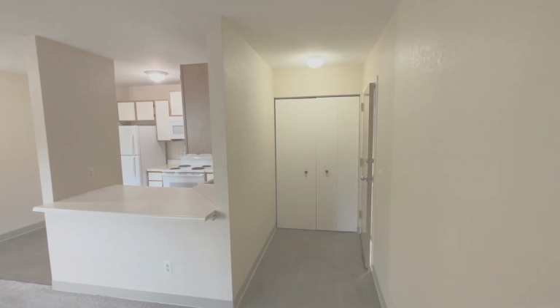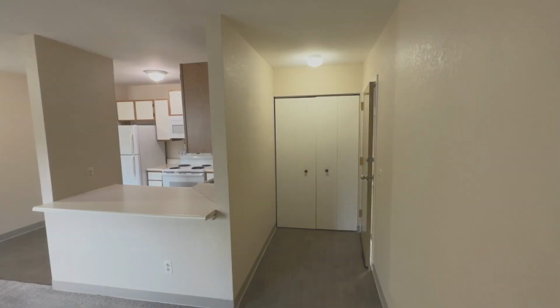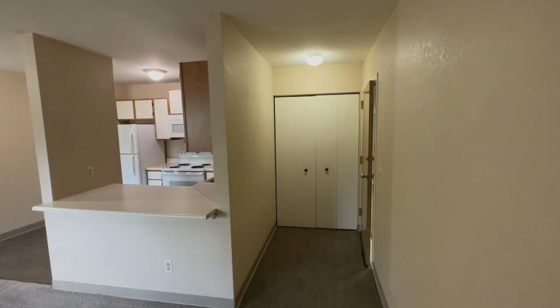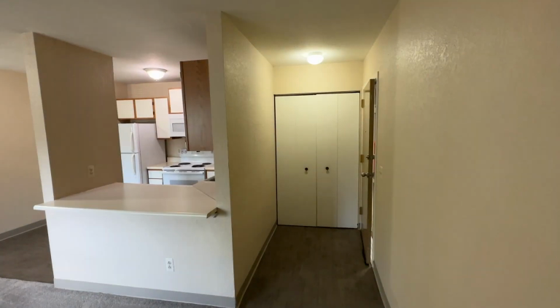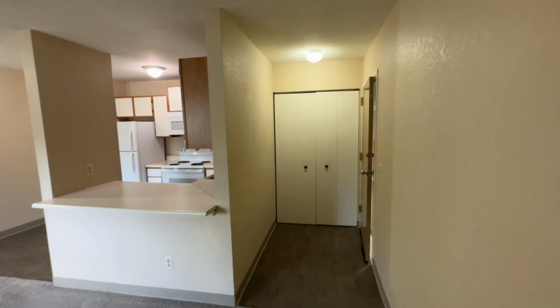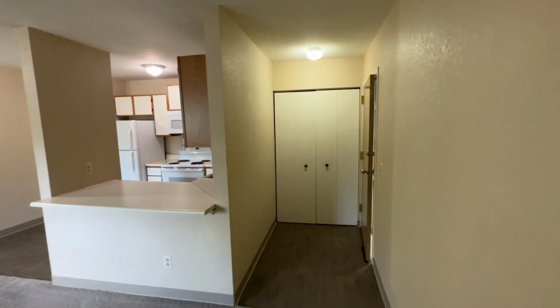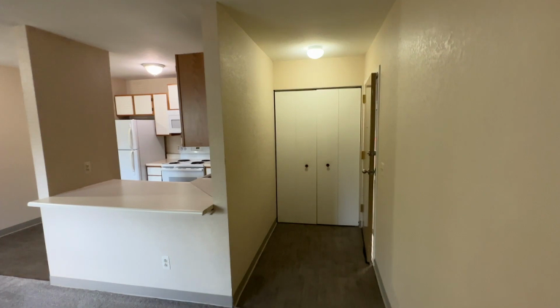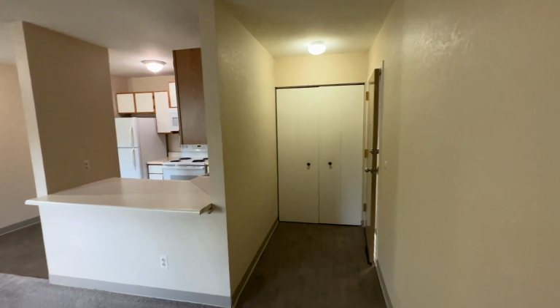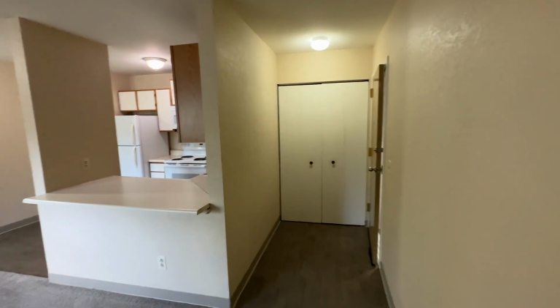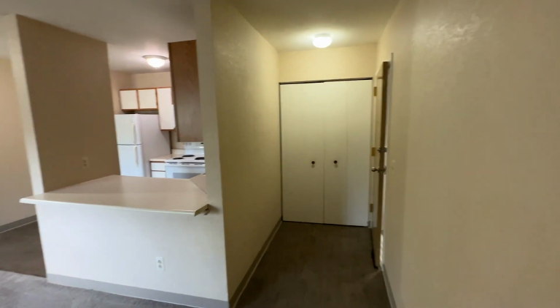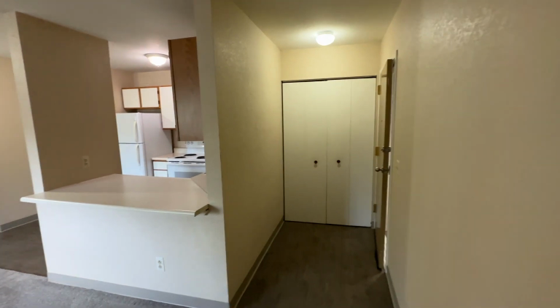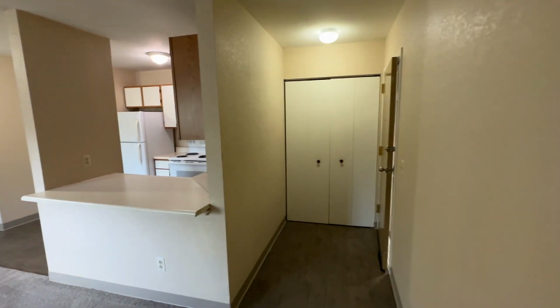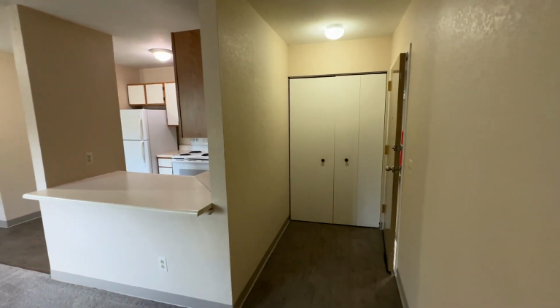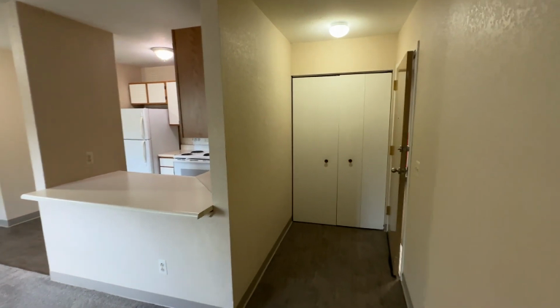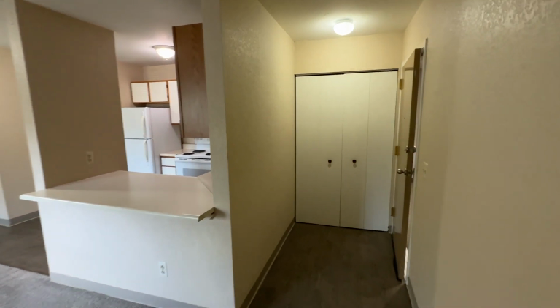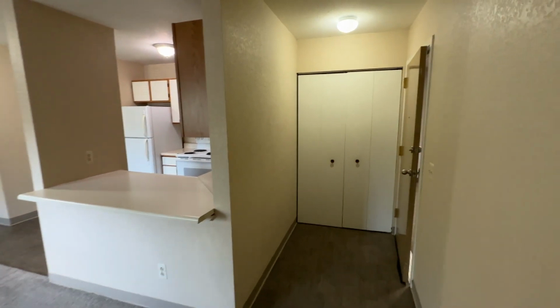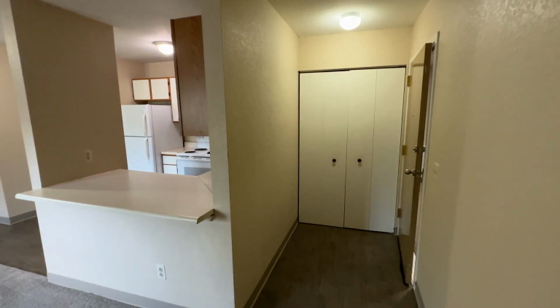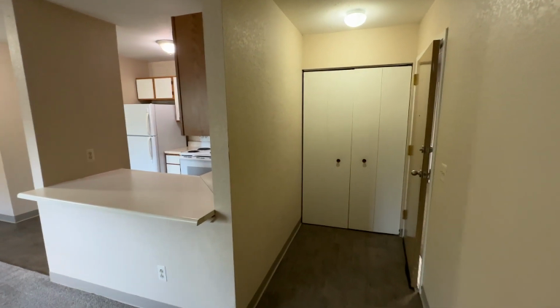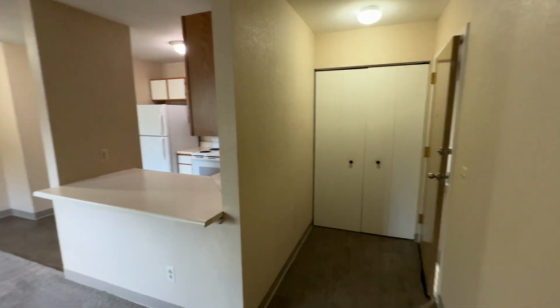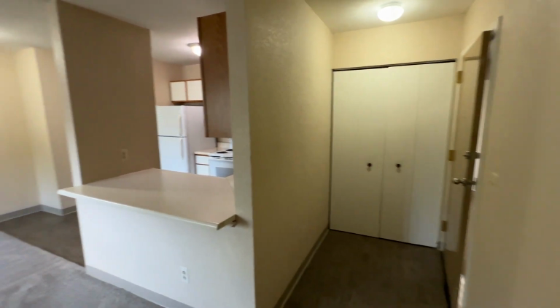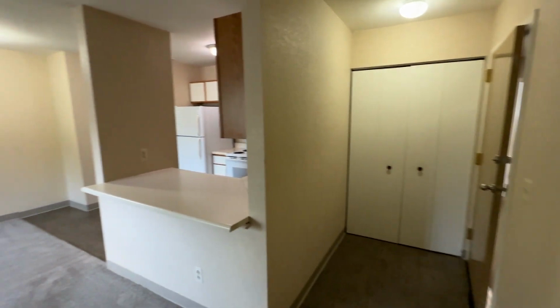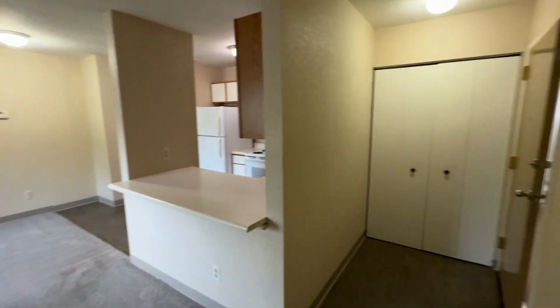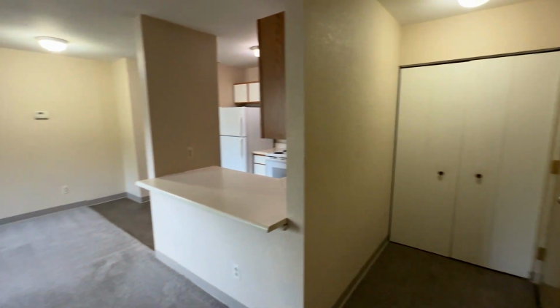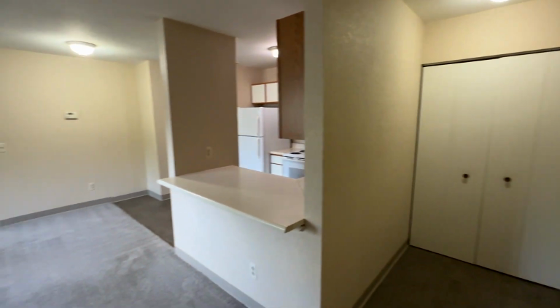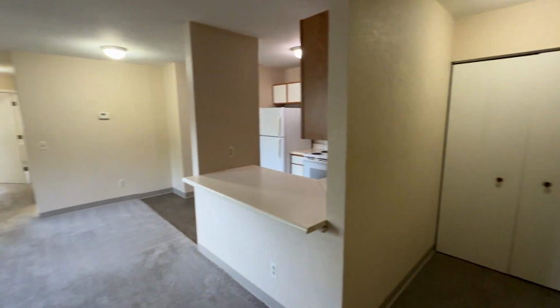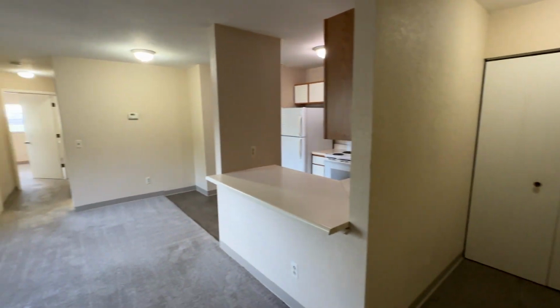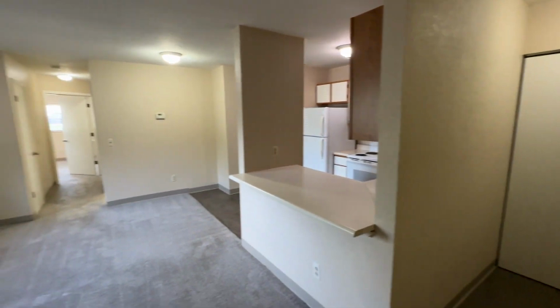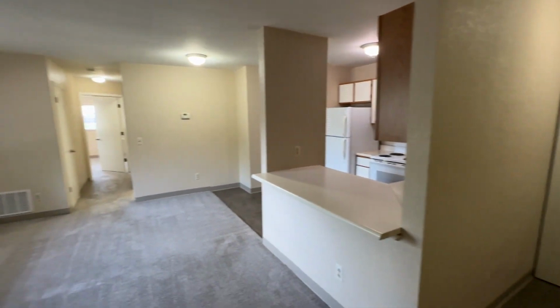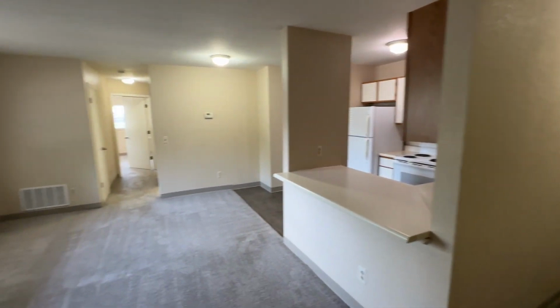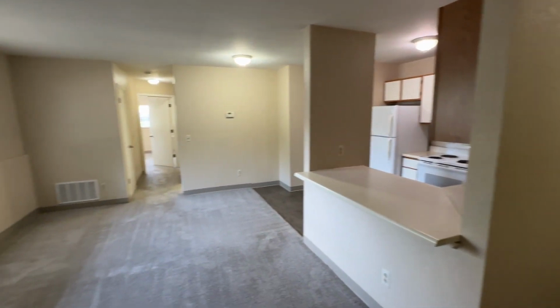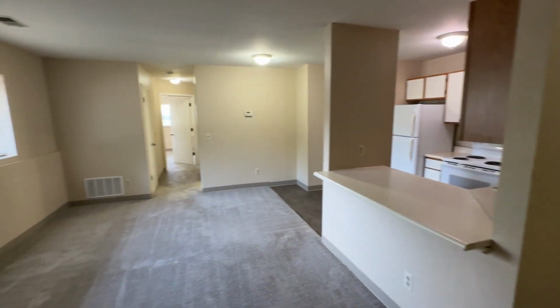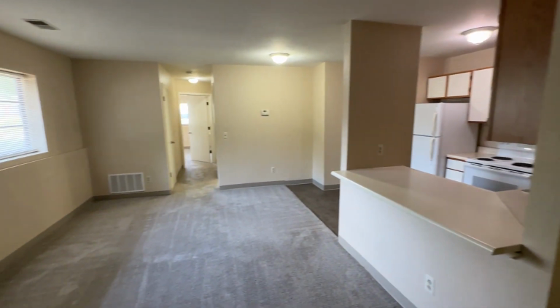Welcome to Boltwood Apartments. This is our two-bedroom ground-level apartment.